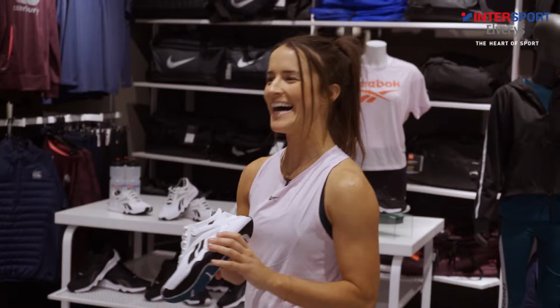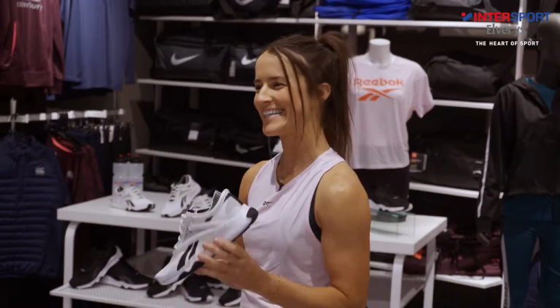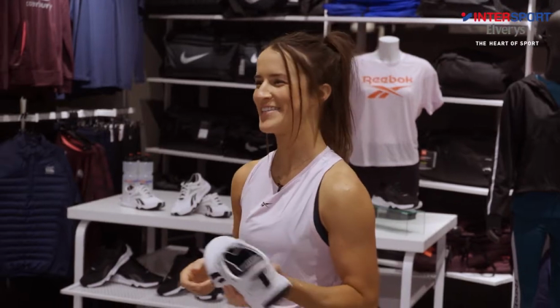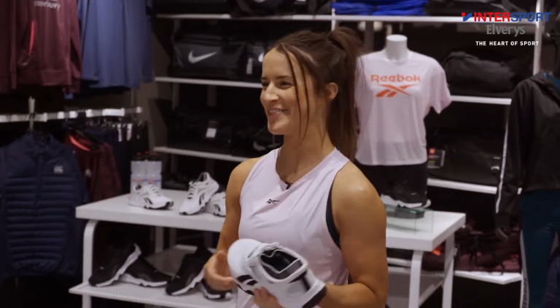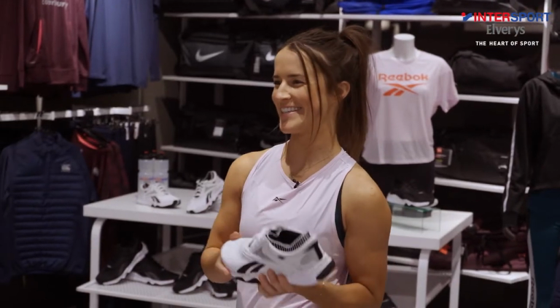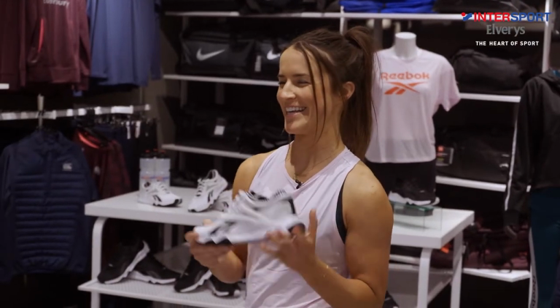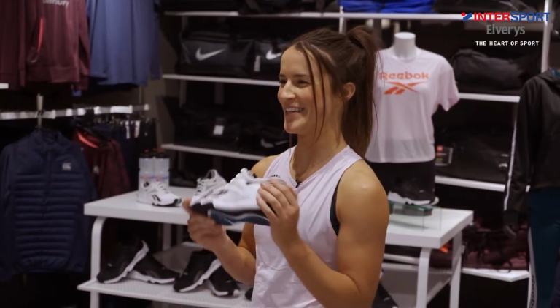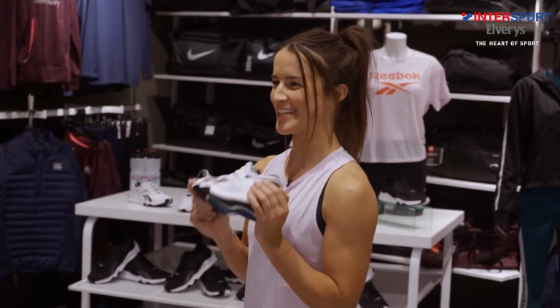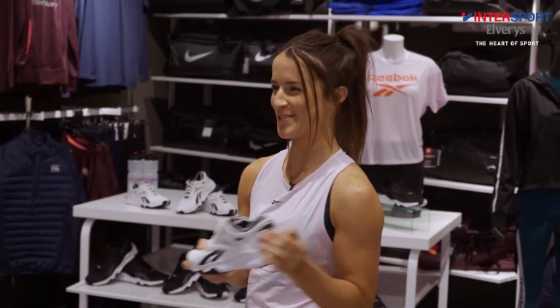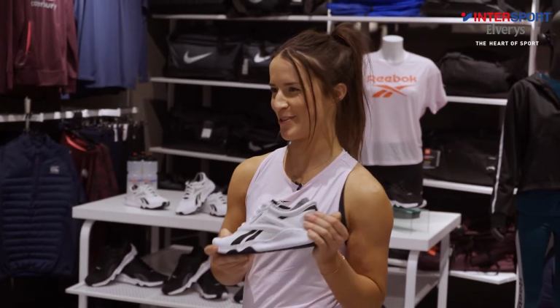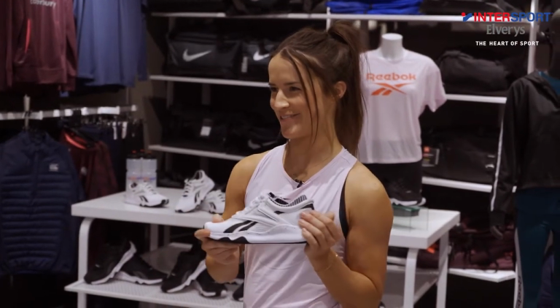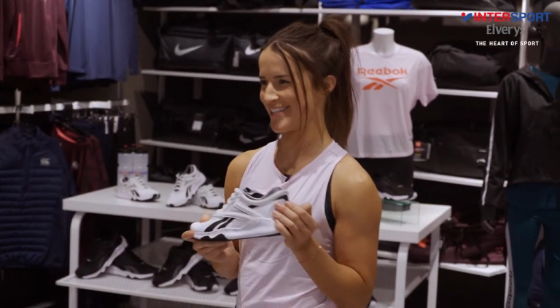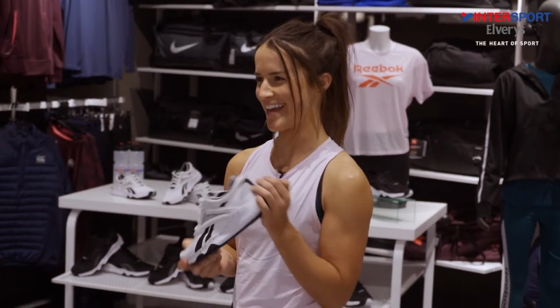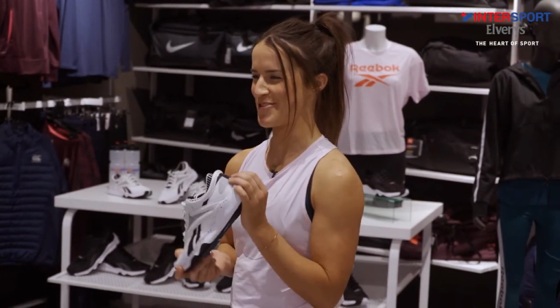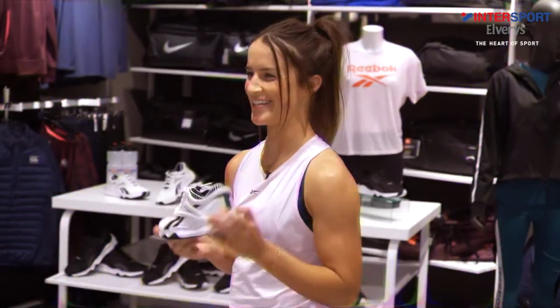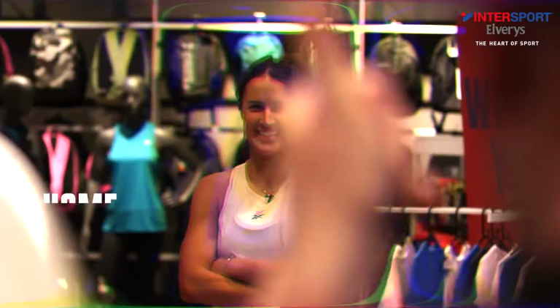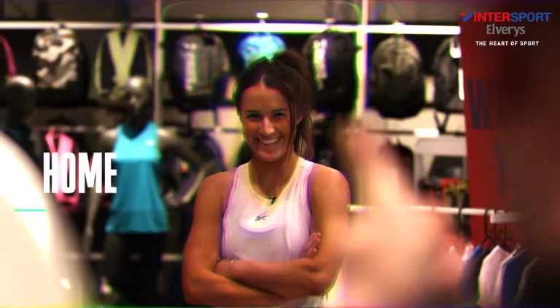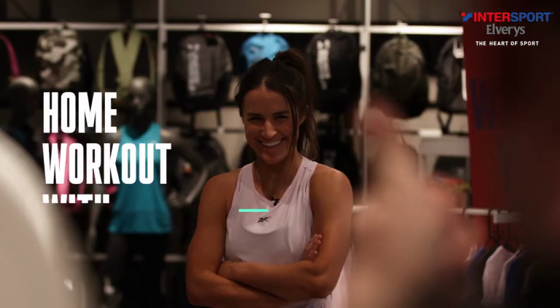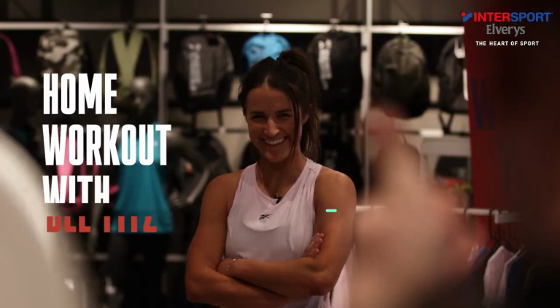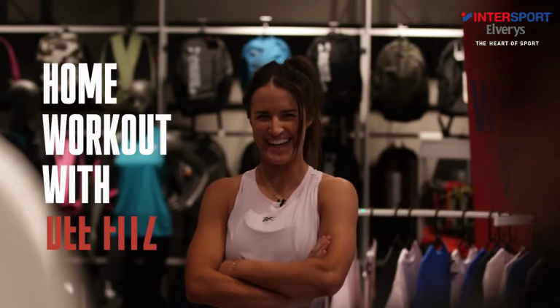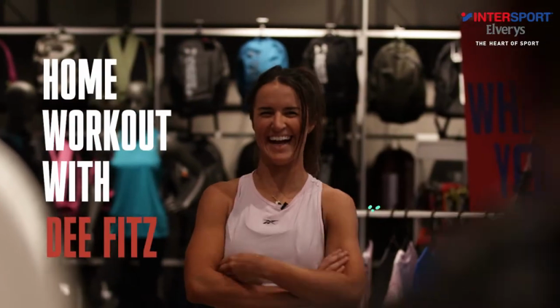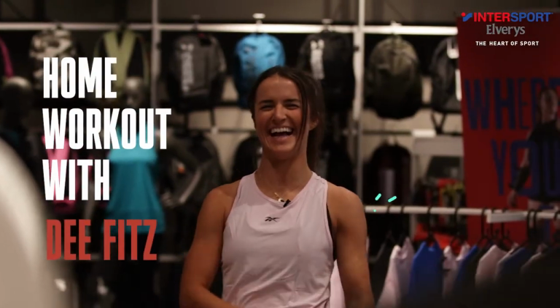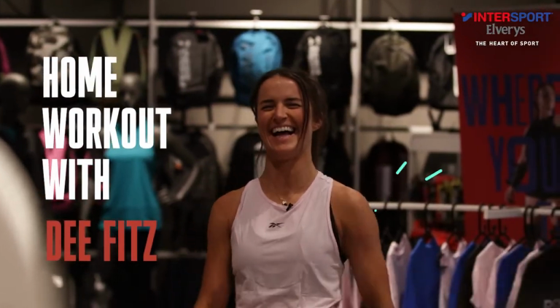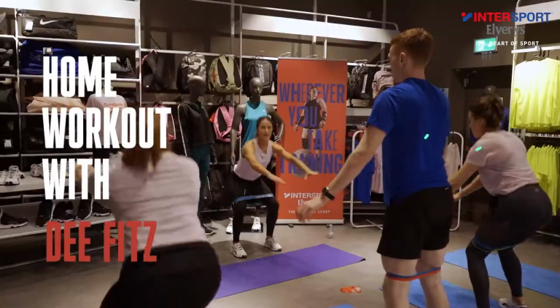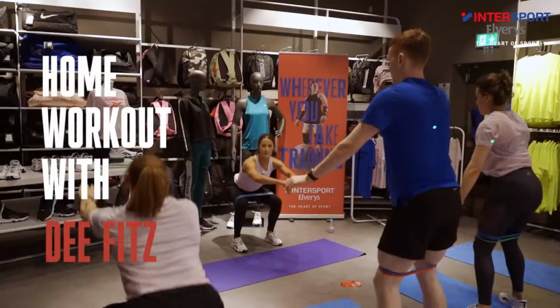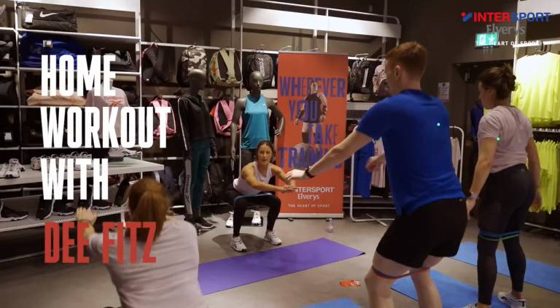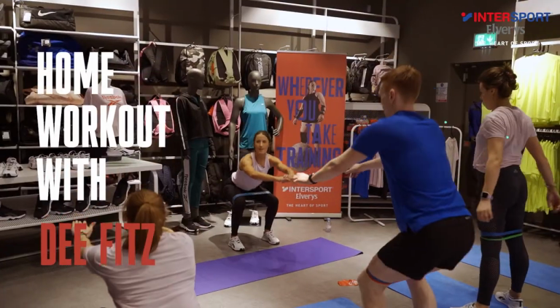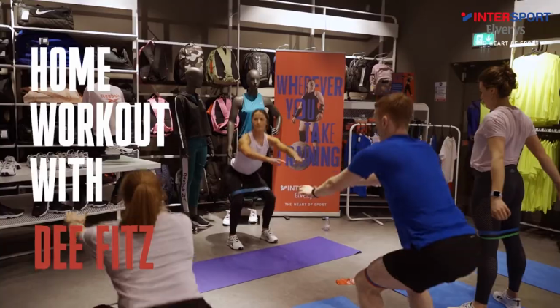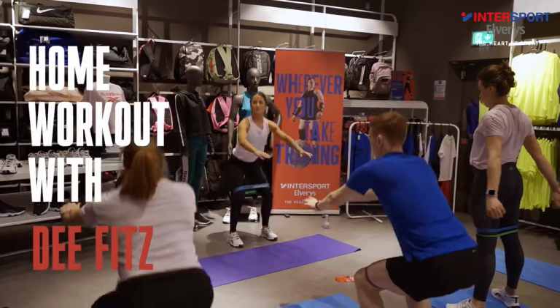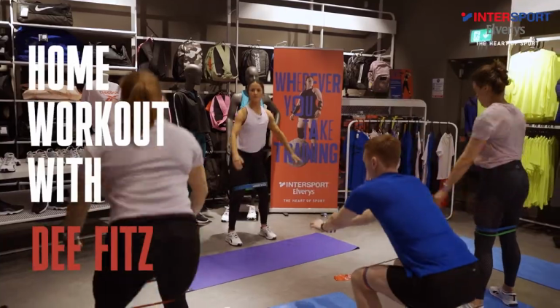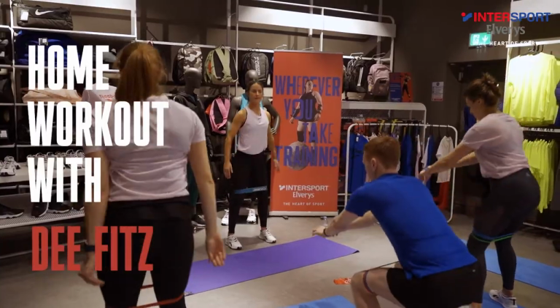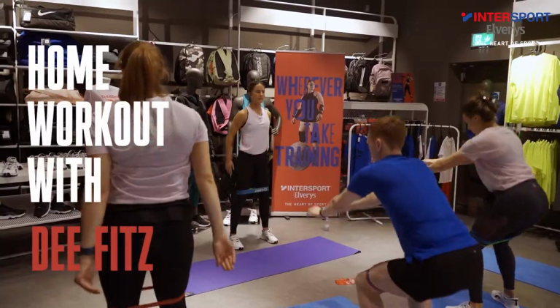Hi, I'm Dee Fitz and I'm here with Intersport Elvaries and Reebok. We've got three exercises that we're going to do.